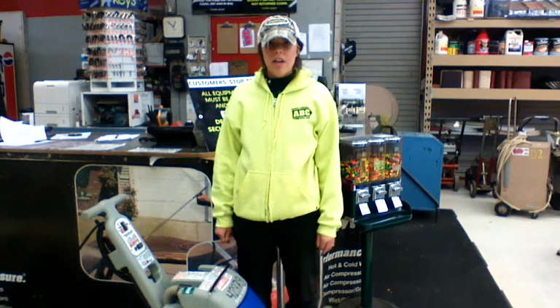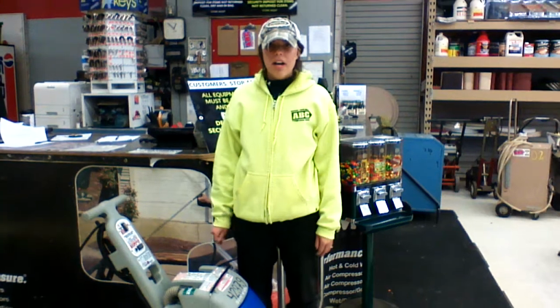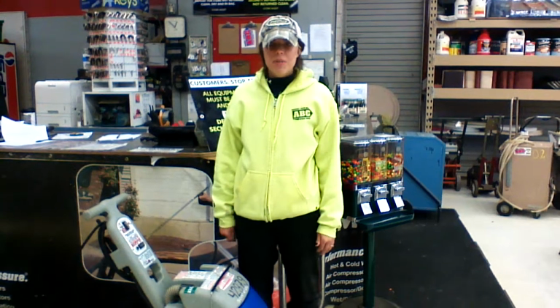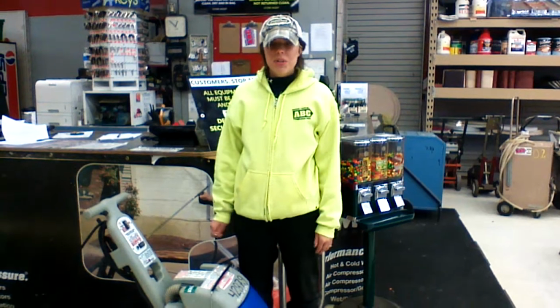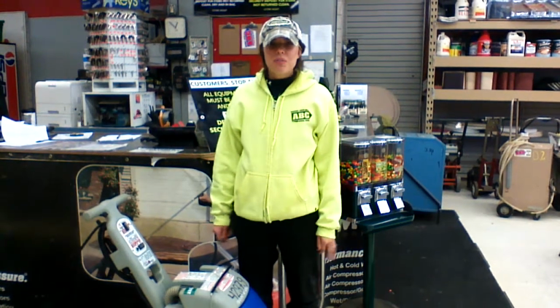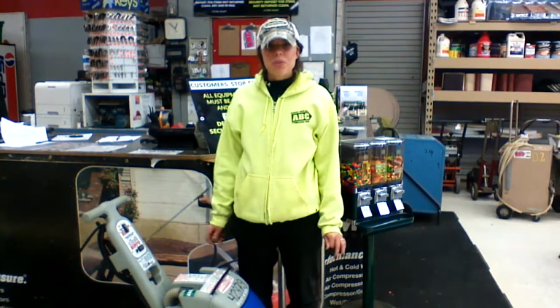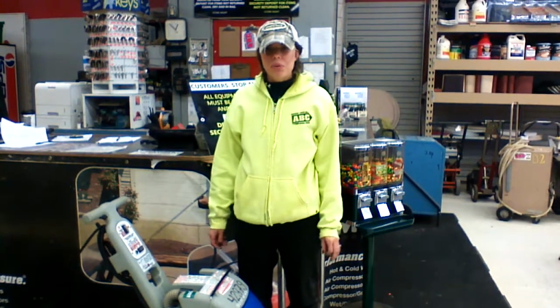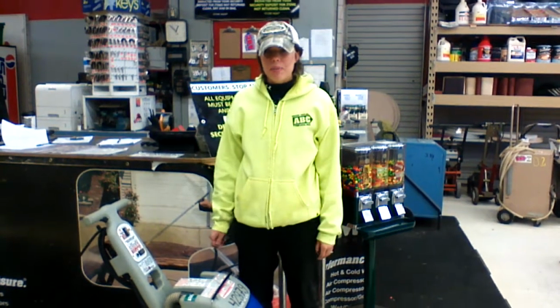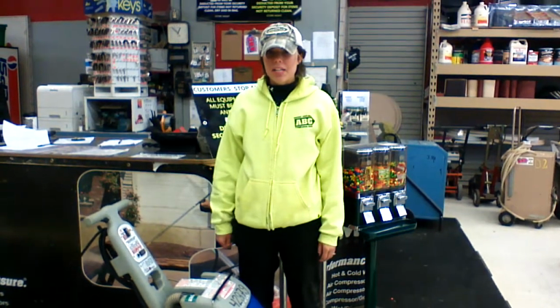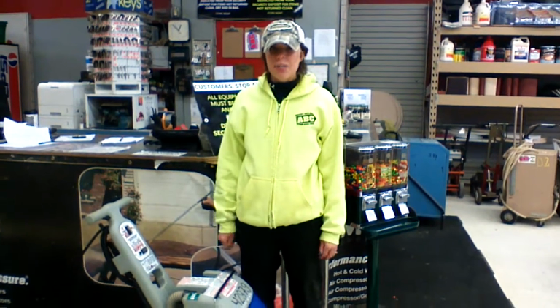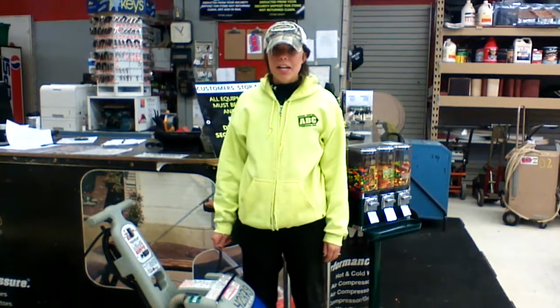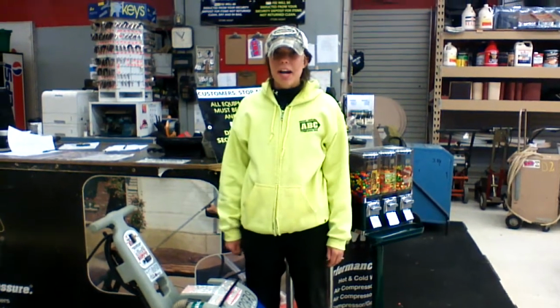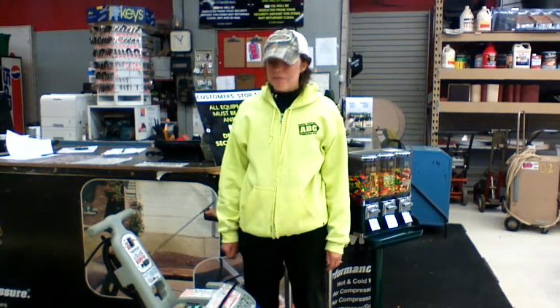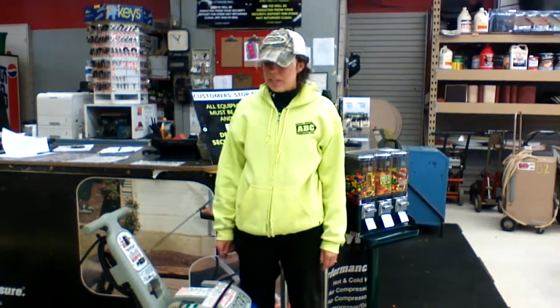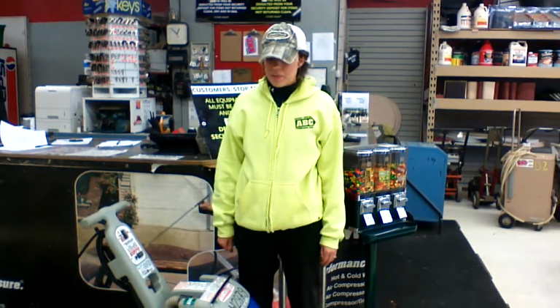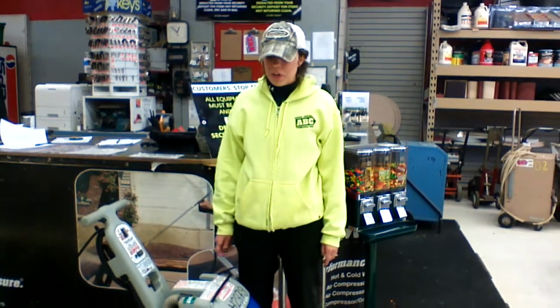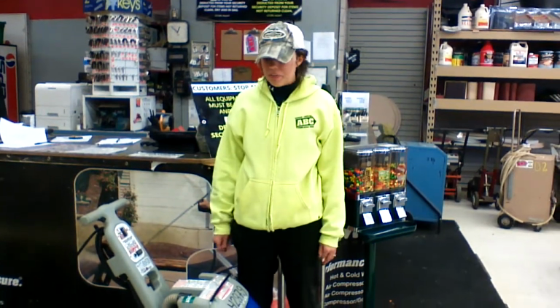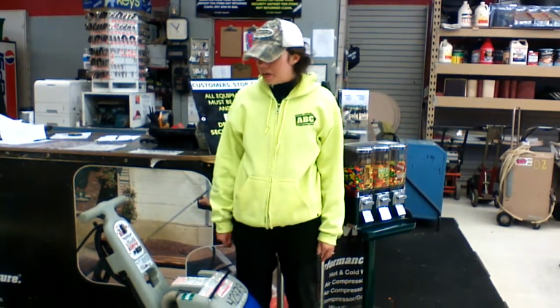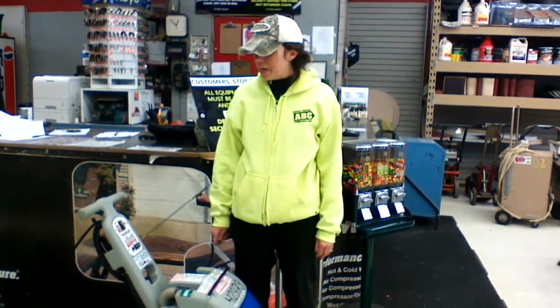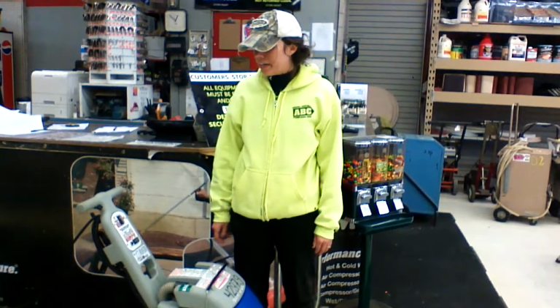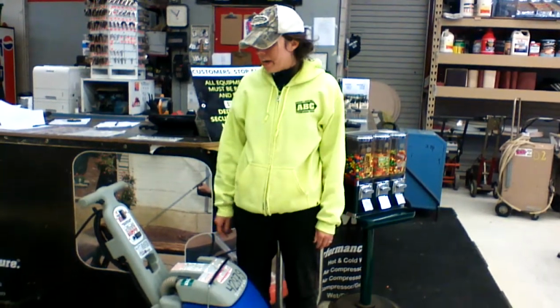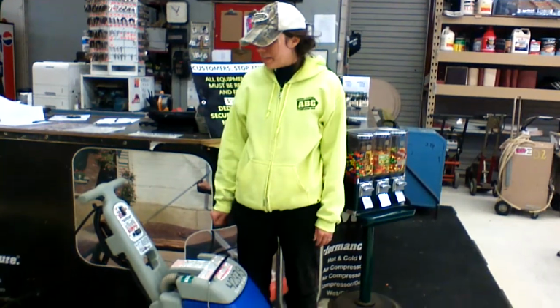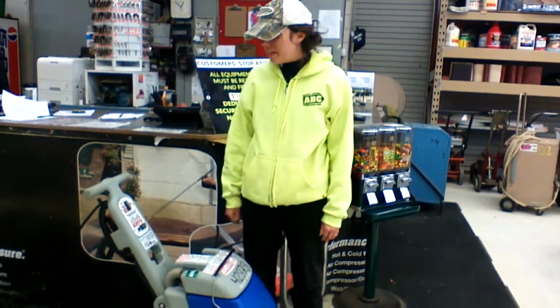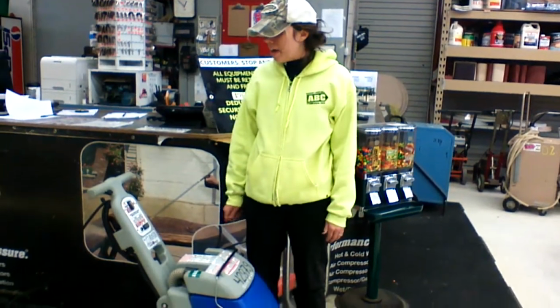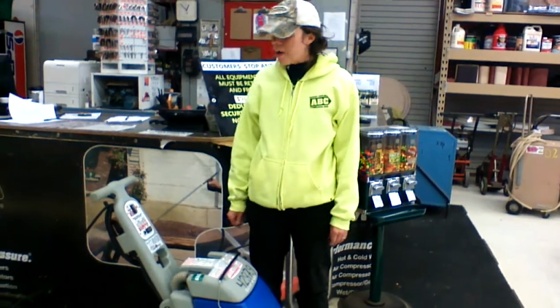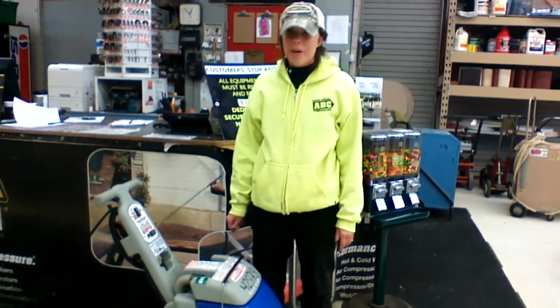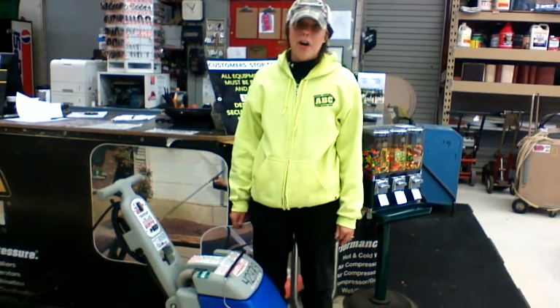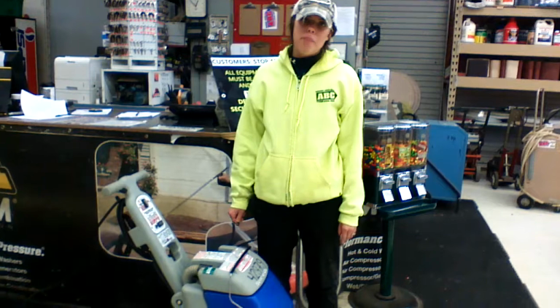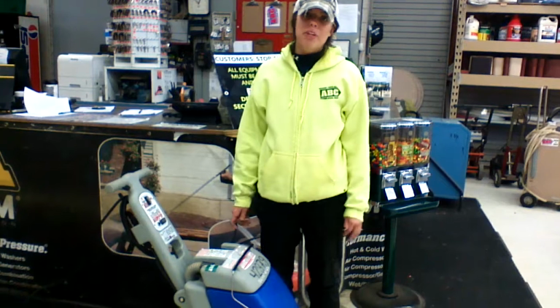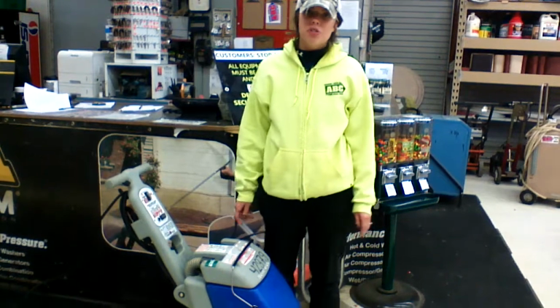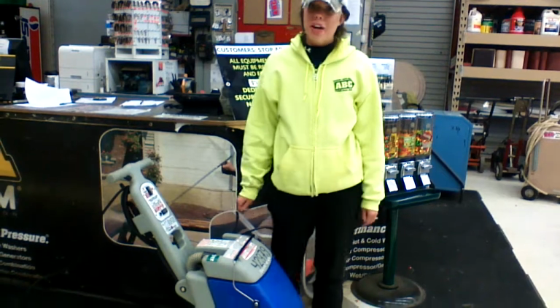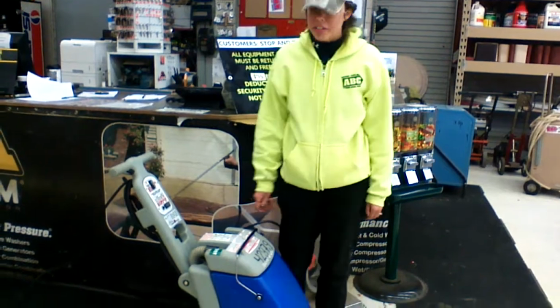Hi, I'm Nicole from UsedEquipmentExperts.com. Today we're going to run a Kent Hot Water Carpet Extractor.